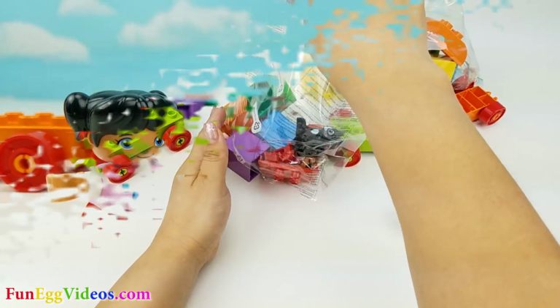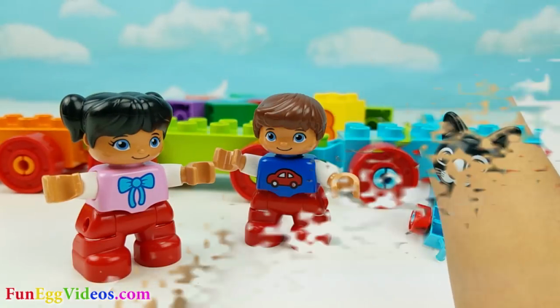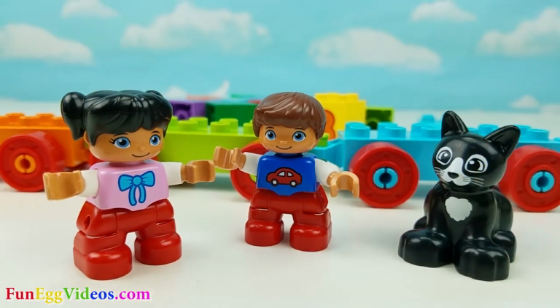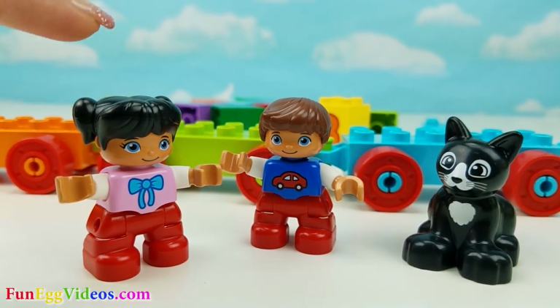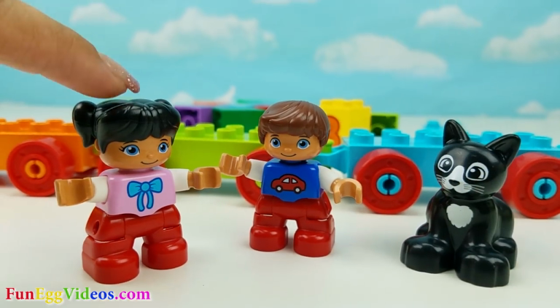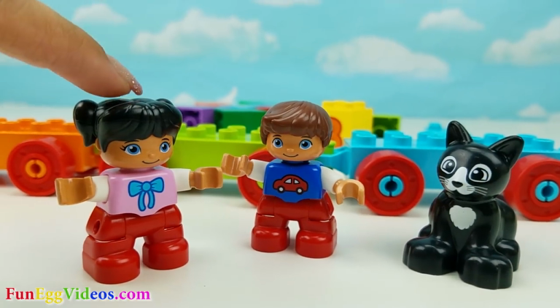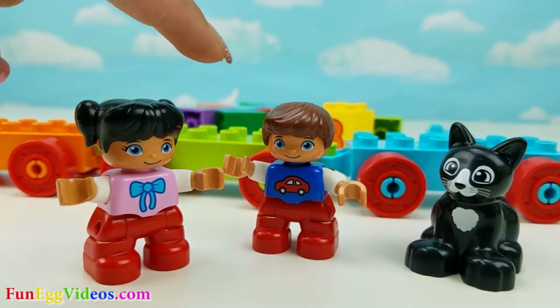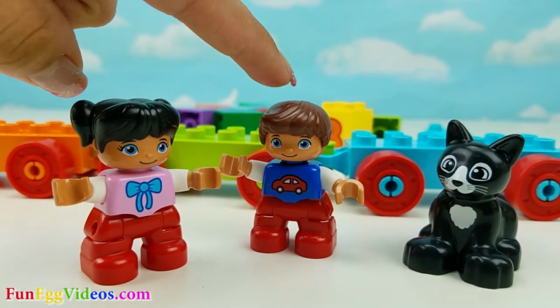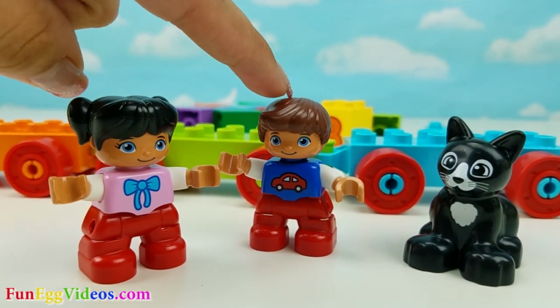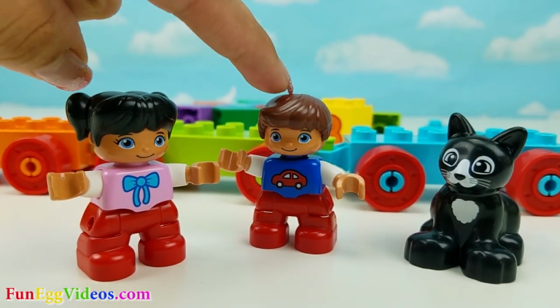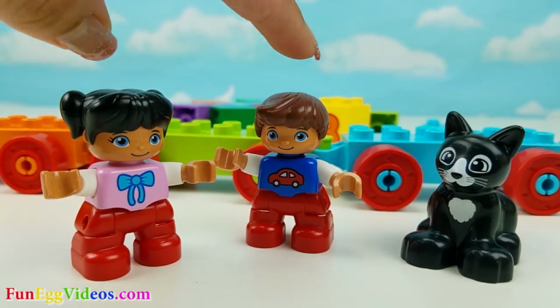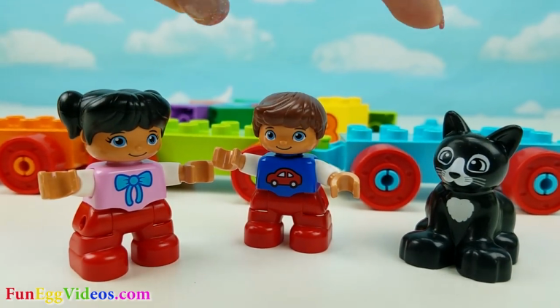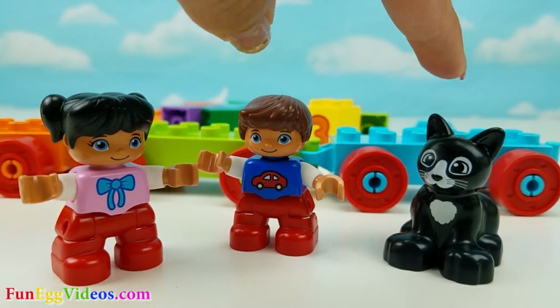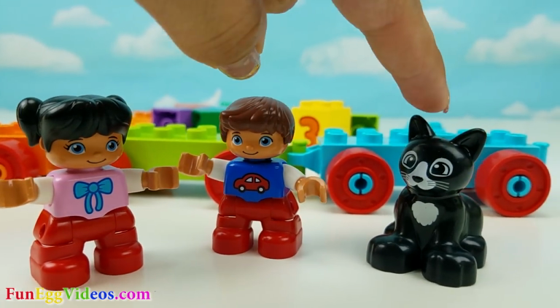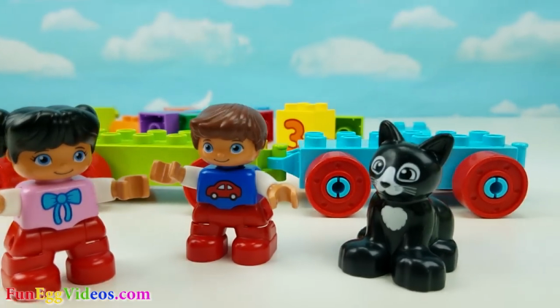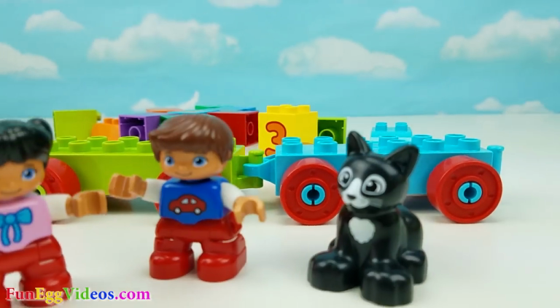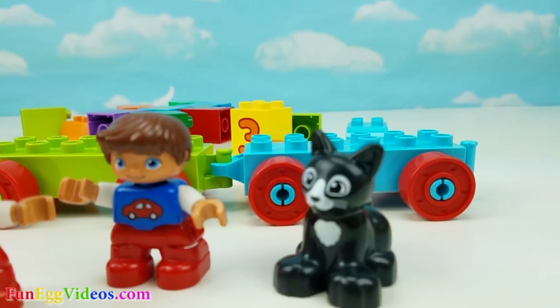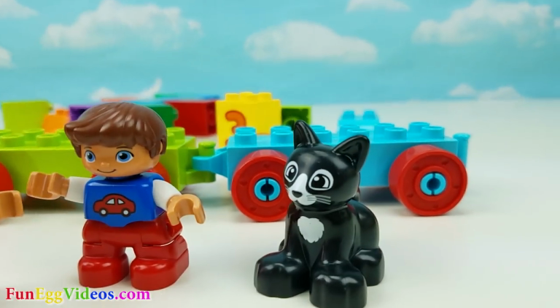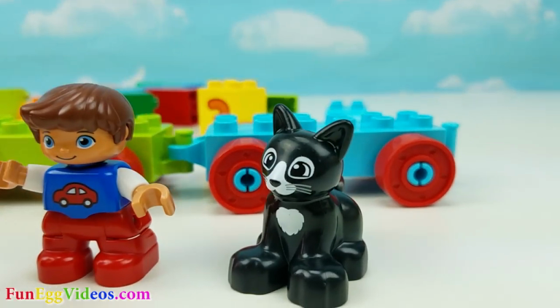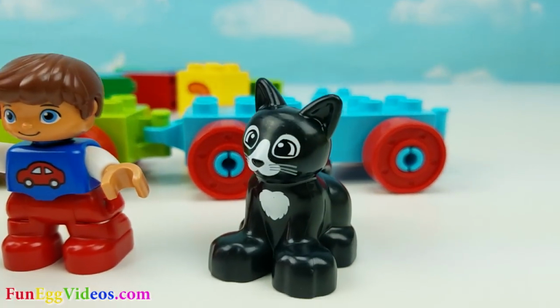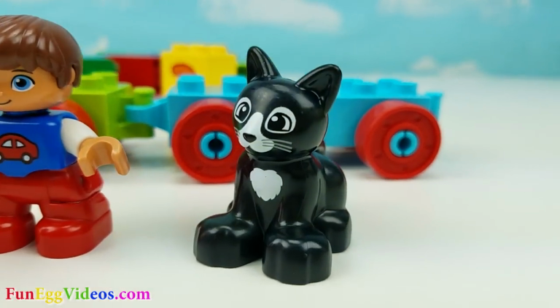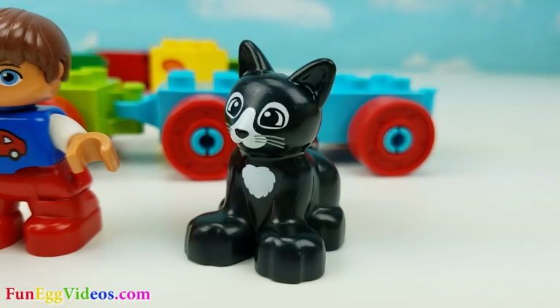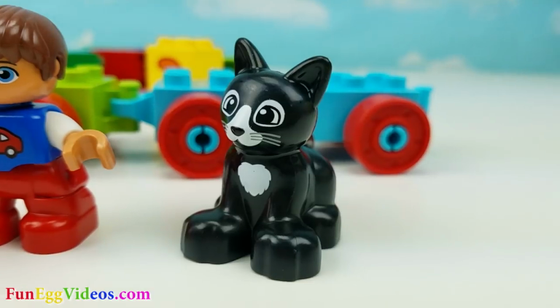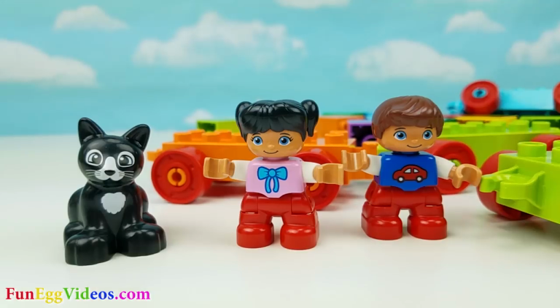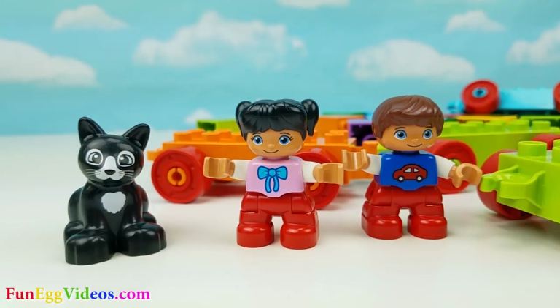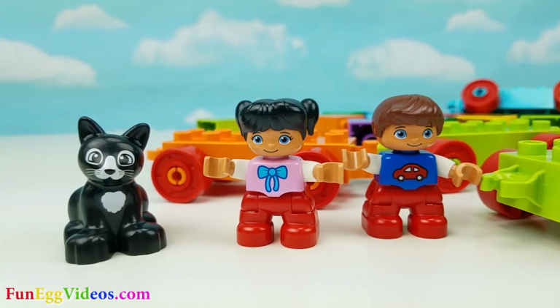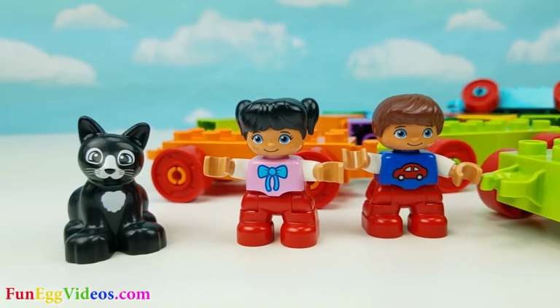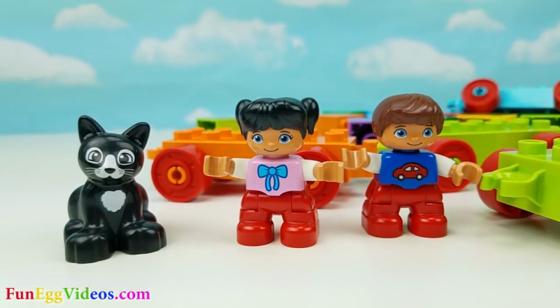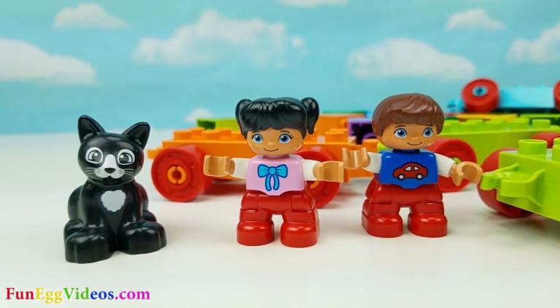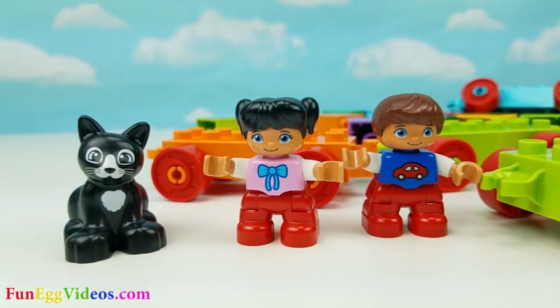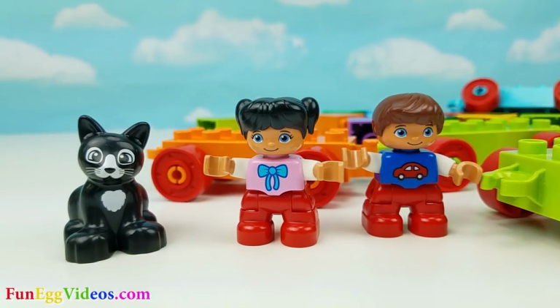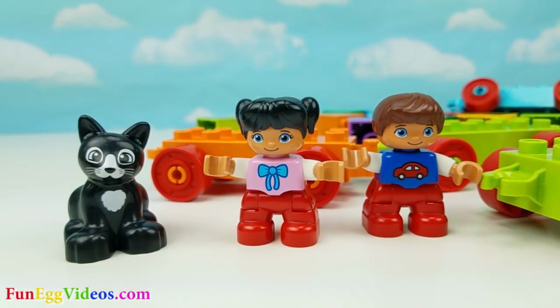This is Susie and Jack and their pet cat. Before we get started, we need to build a train.